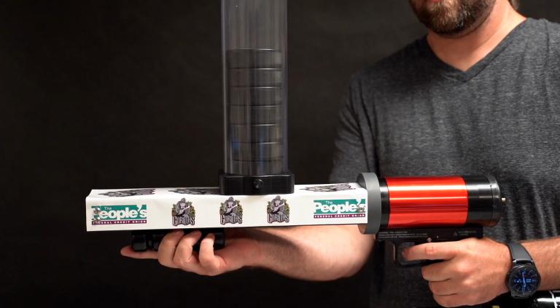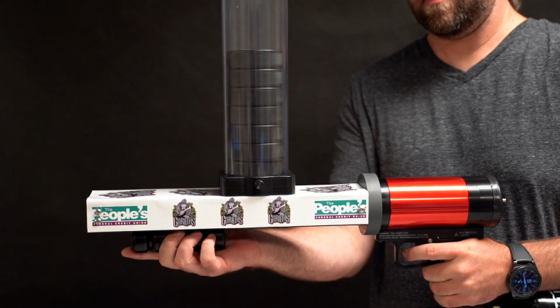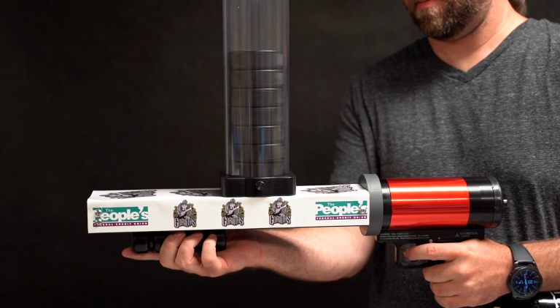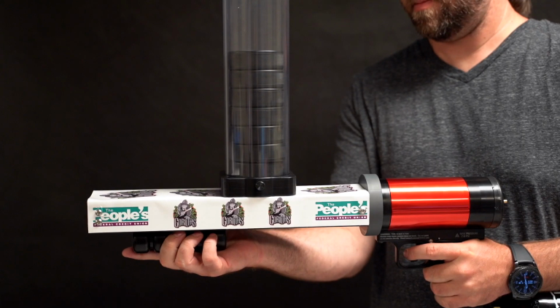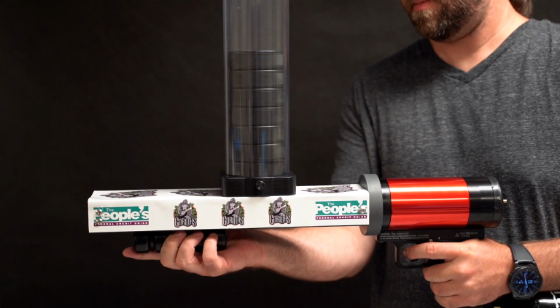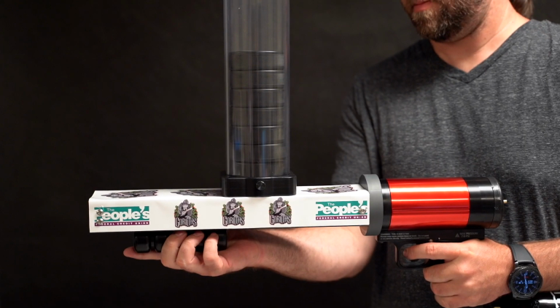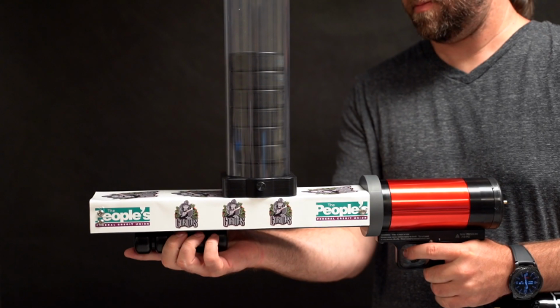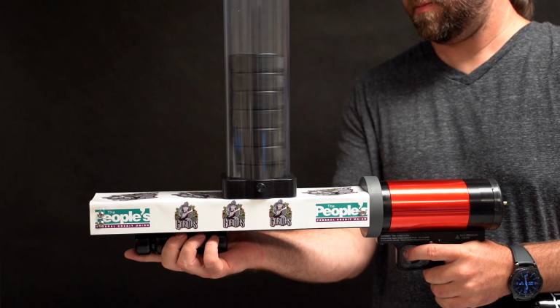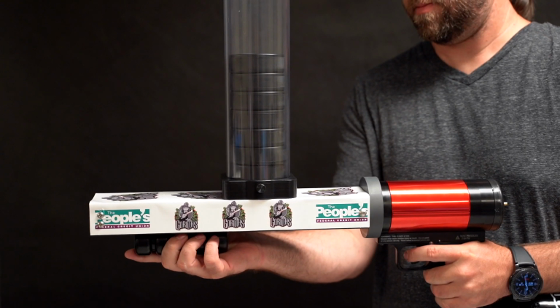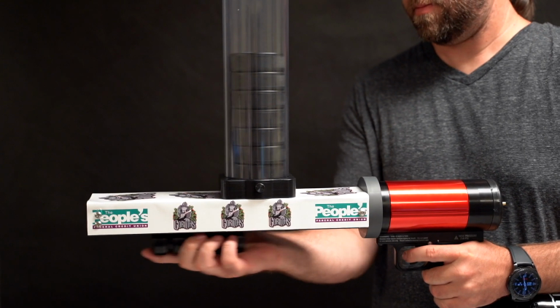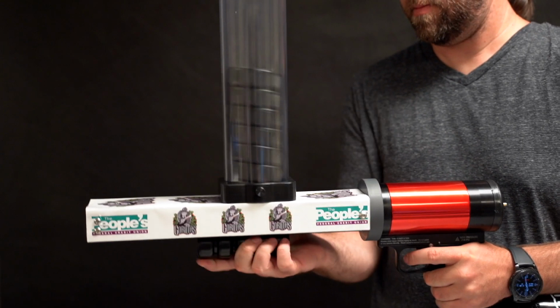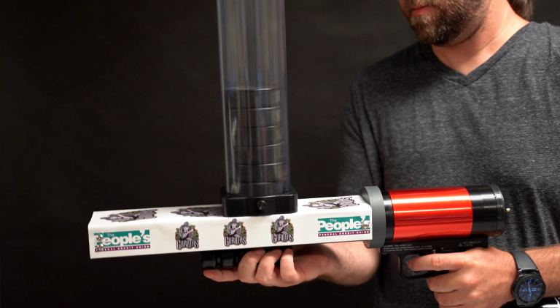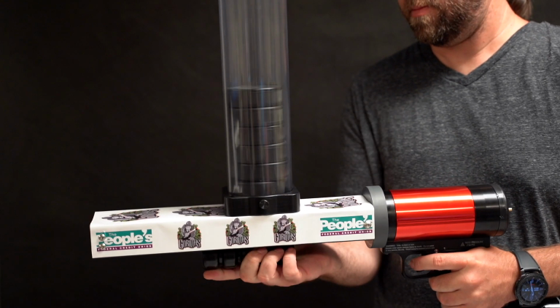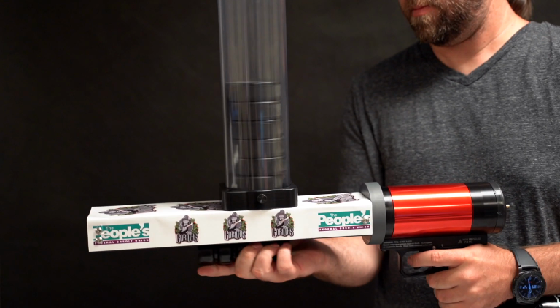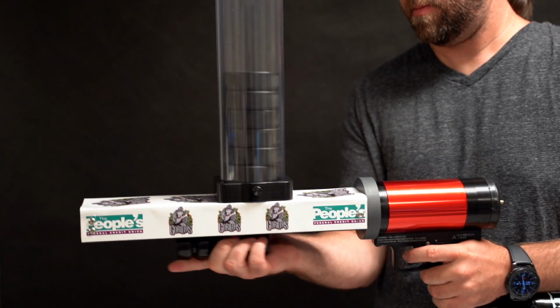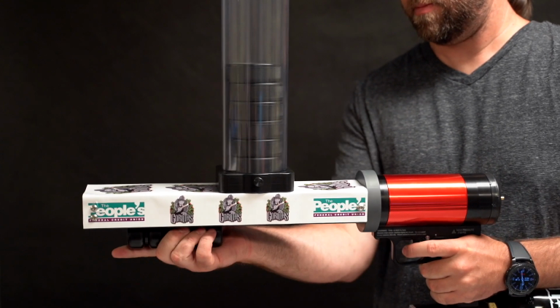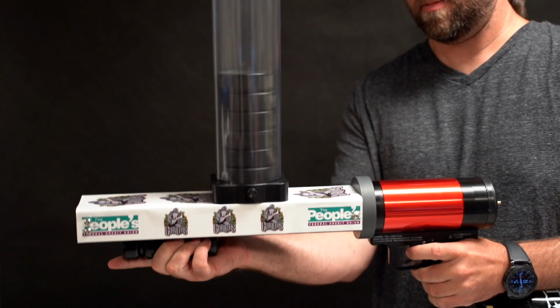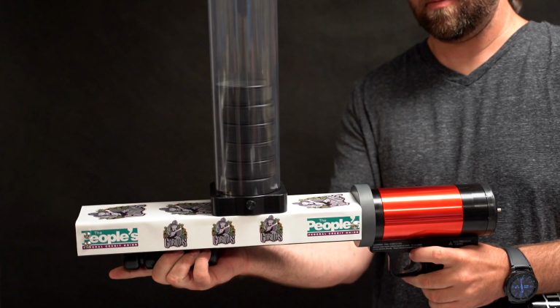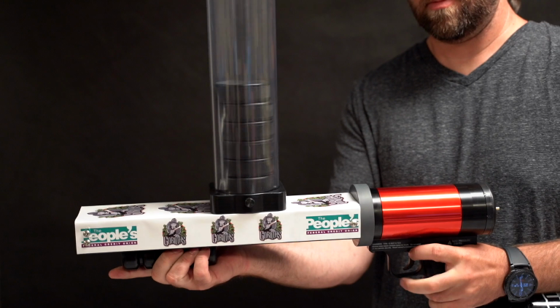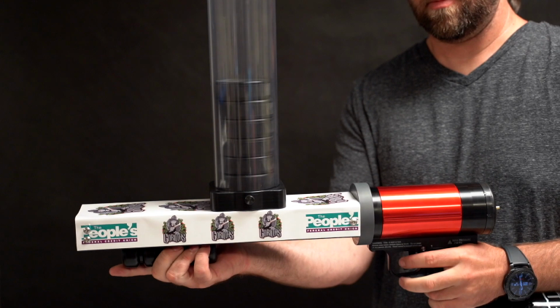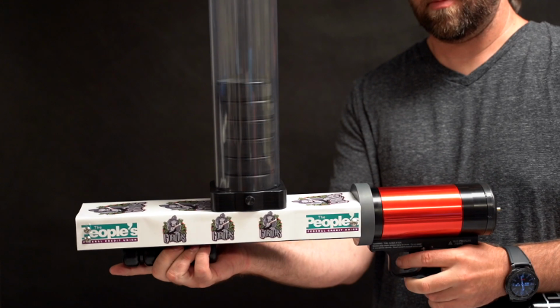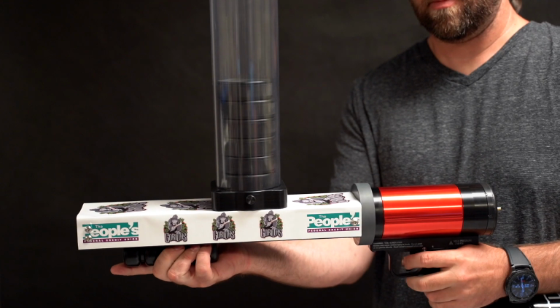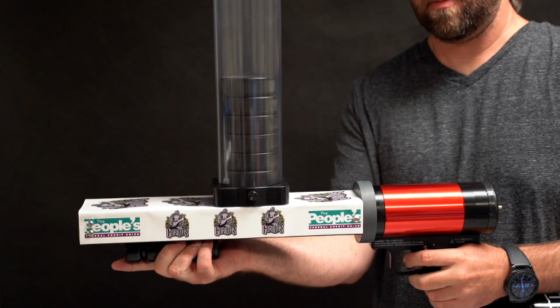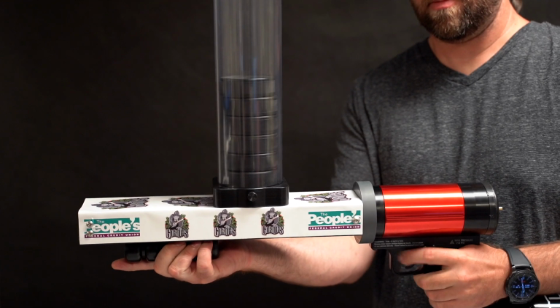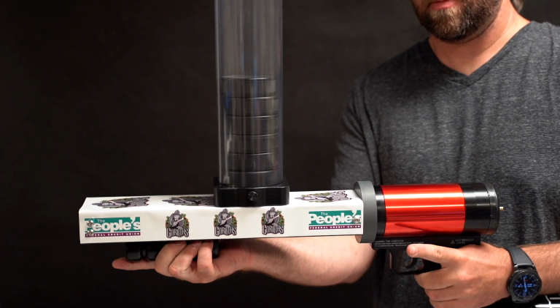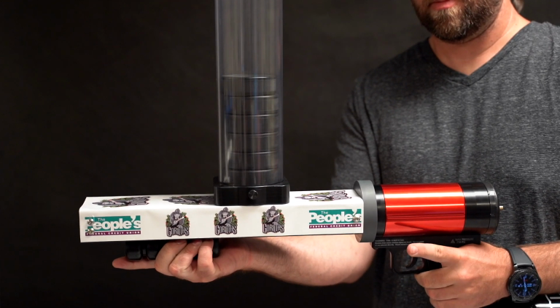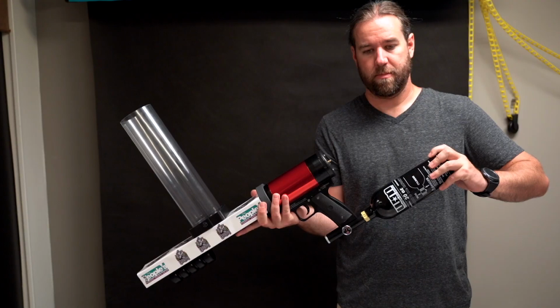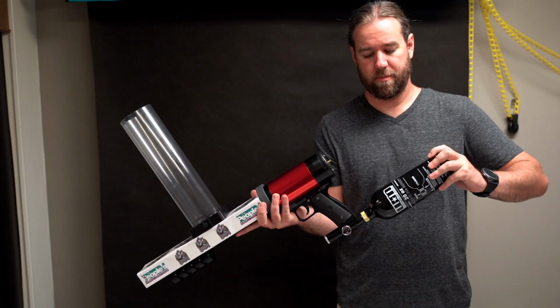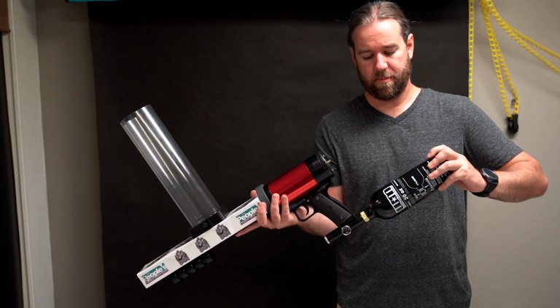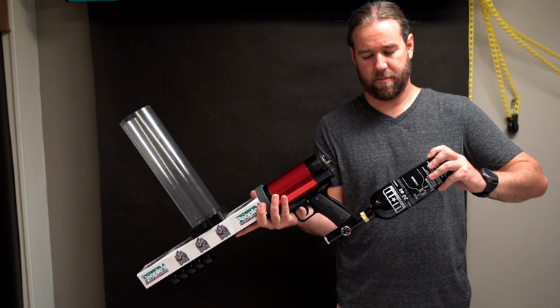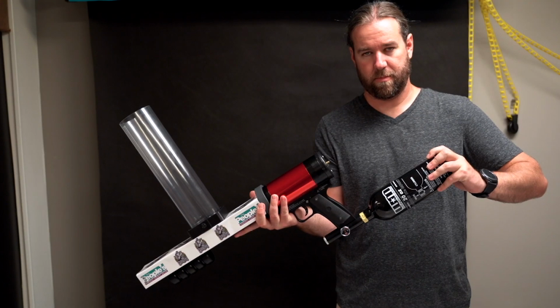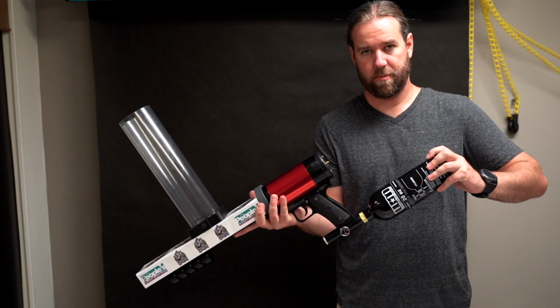Pull back on the pump handle then forward to load a puck into the chamber, and pull the trigger to fire. To degas,